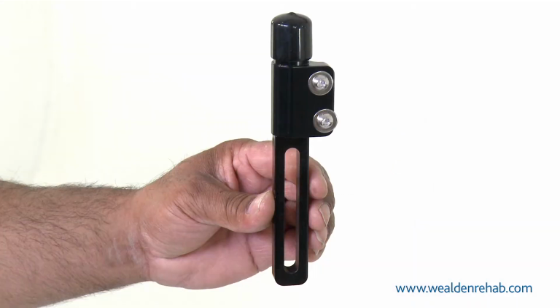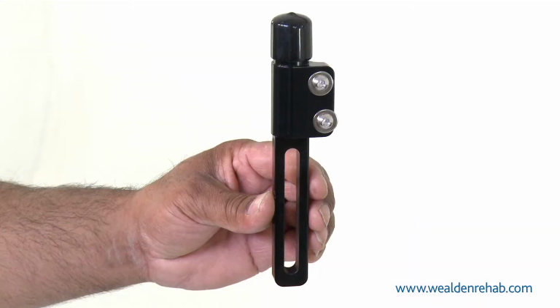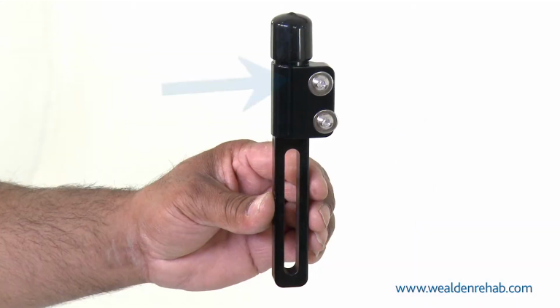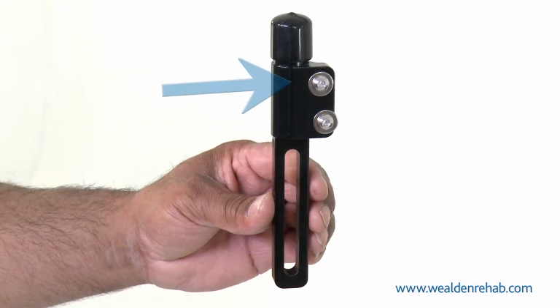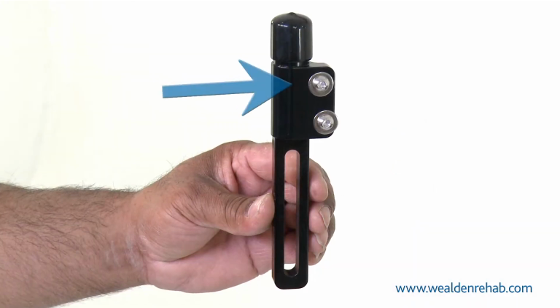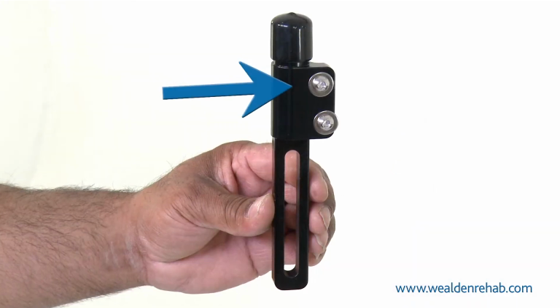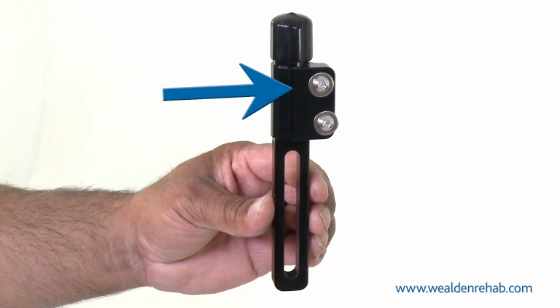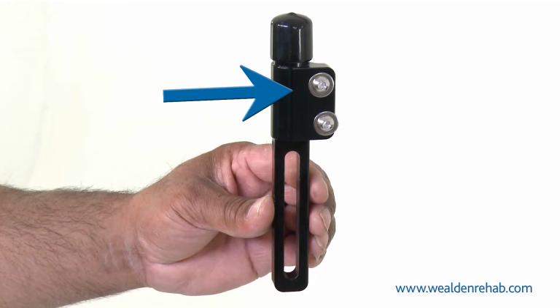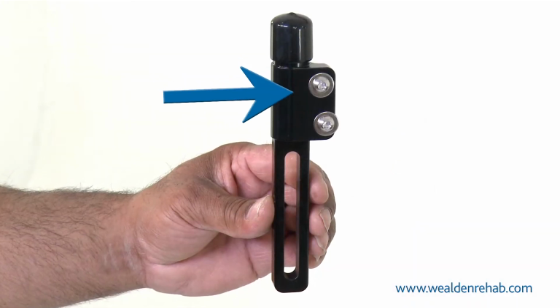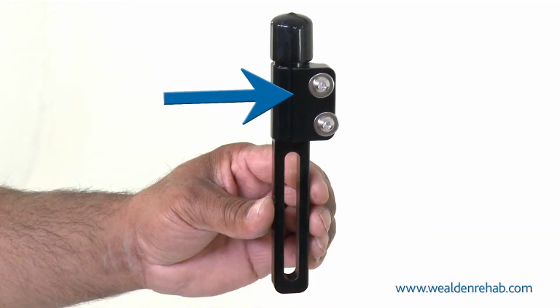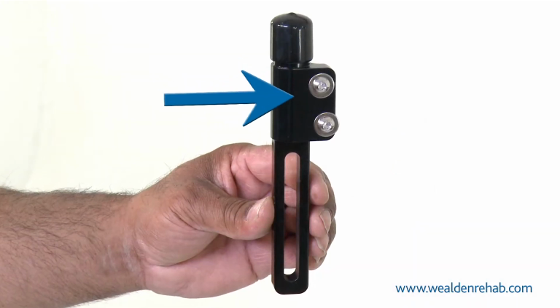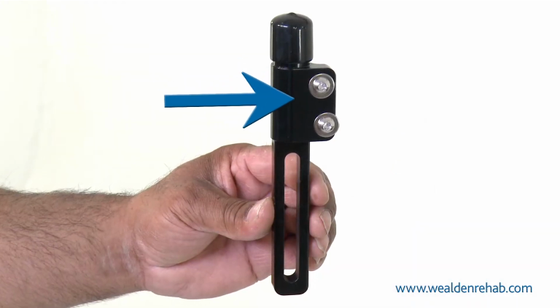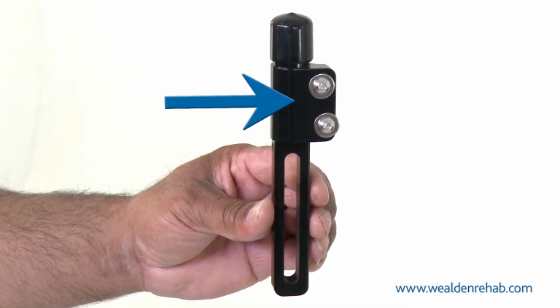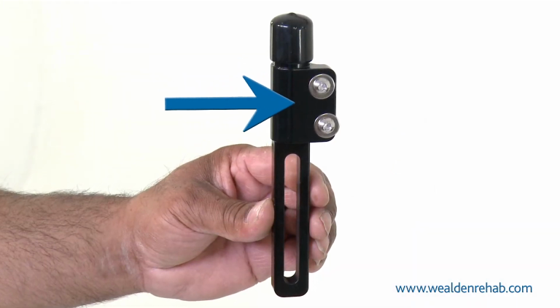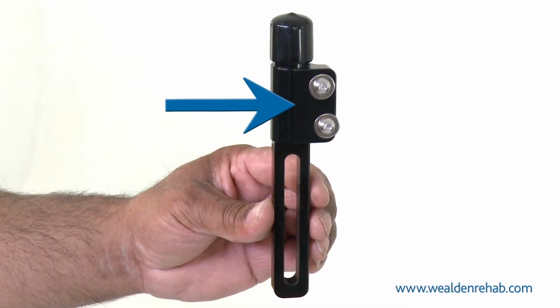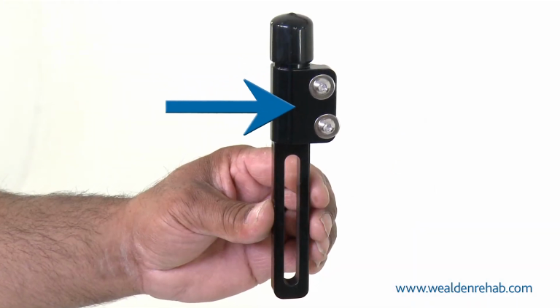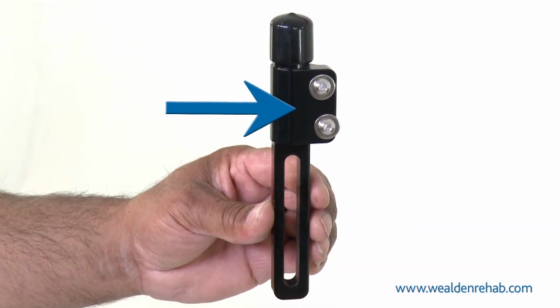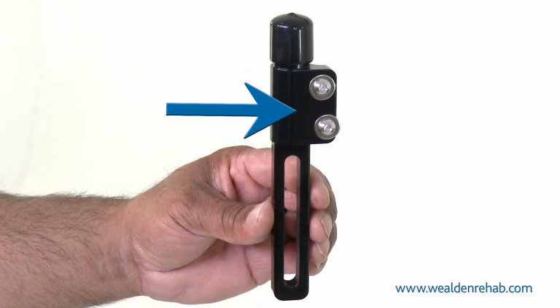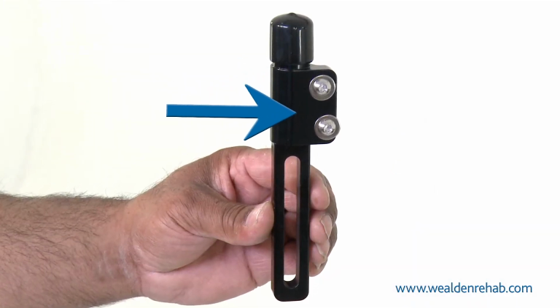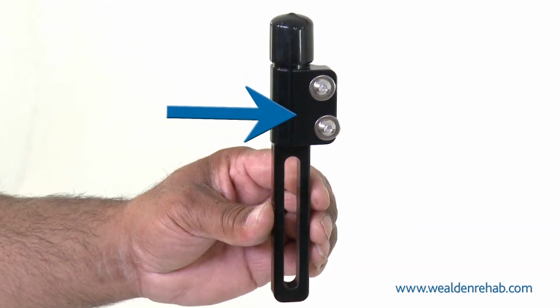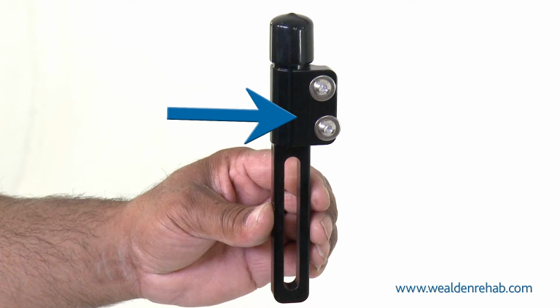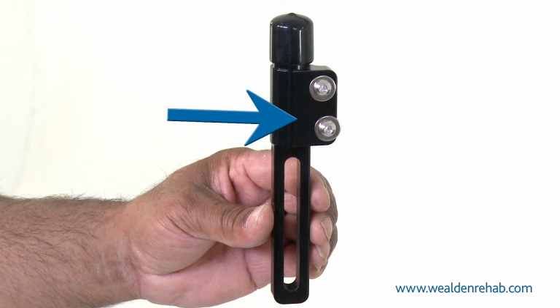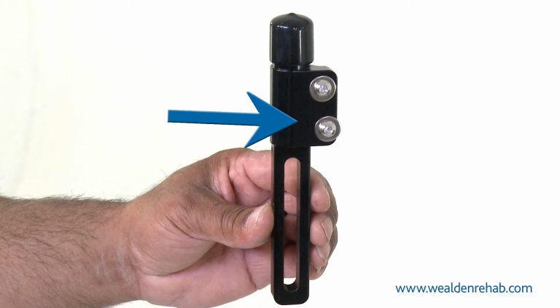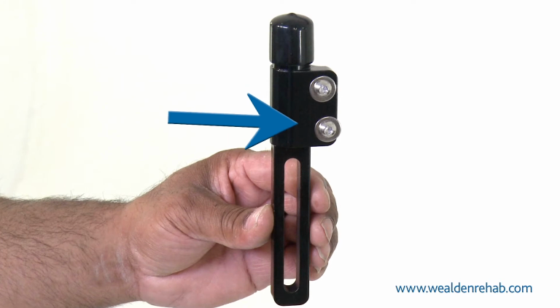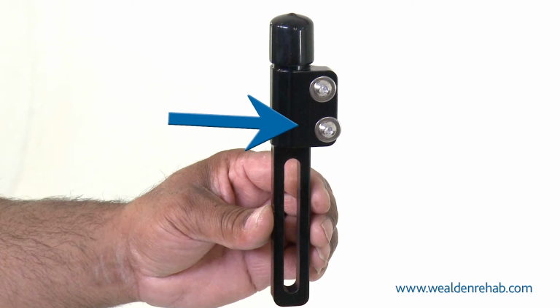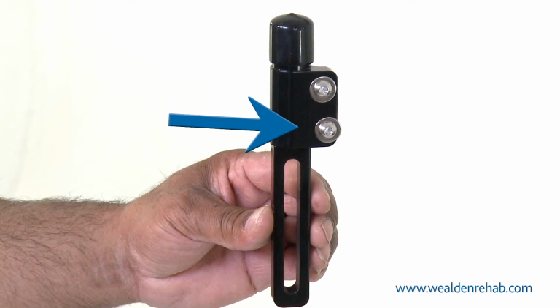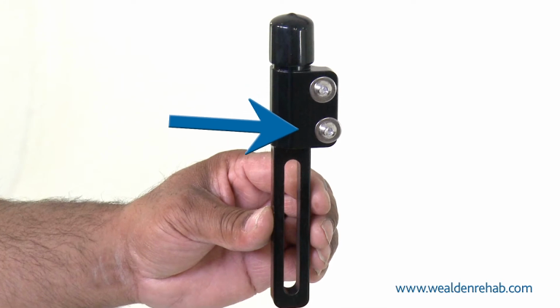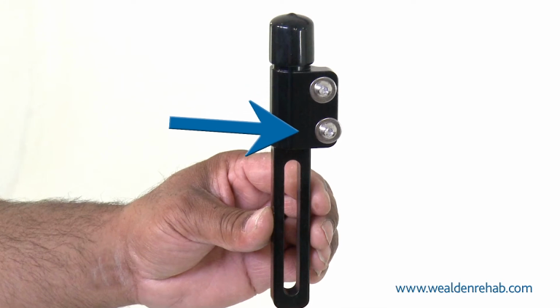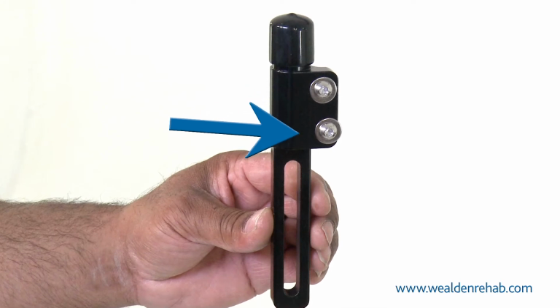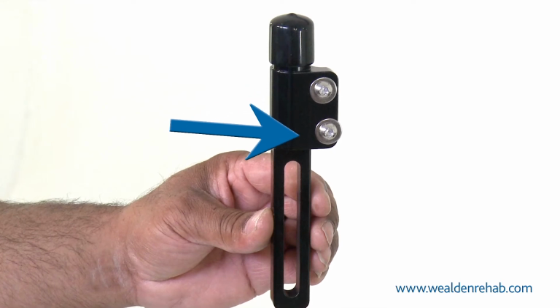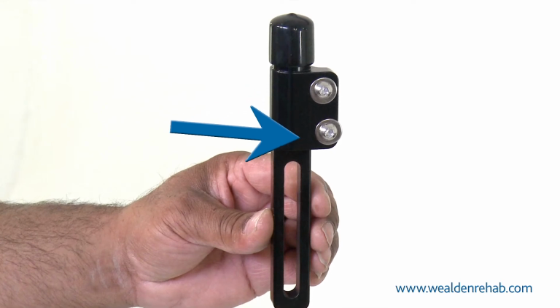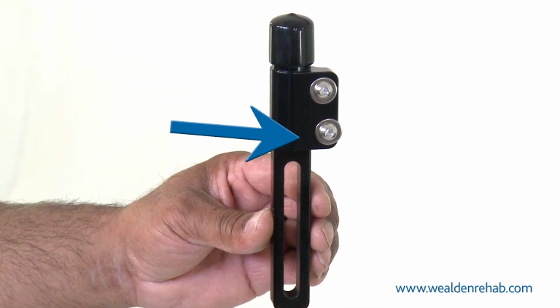Ensure the lateral mechanism is installed with the flat portion of the support fixing plate to the outside of the chair.